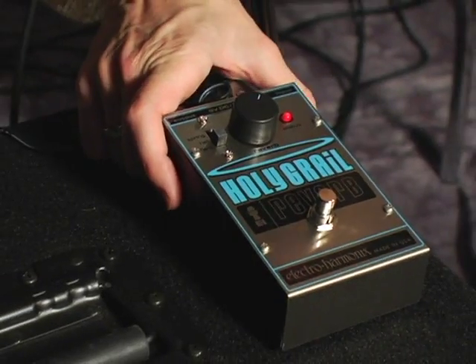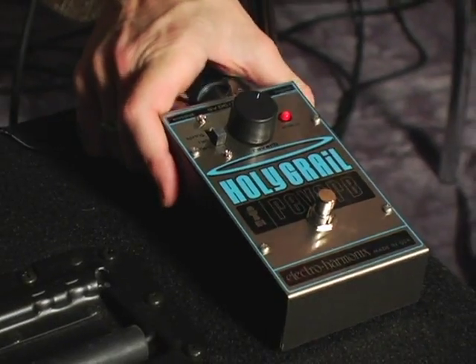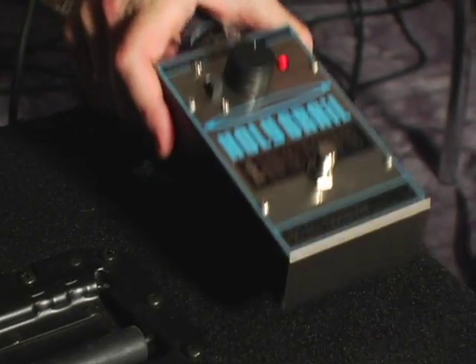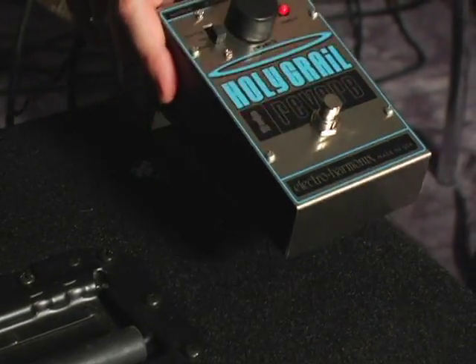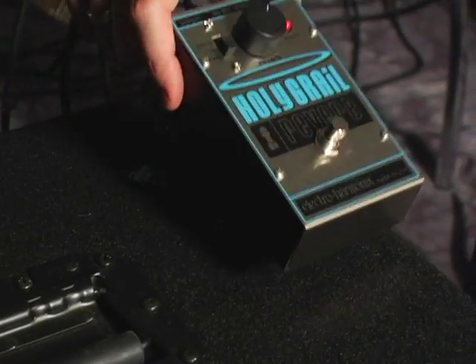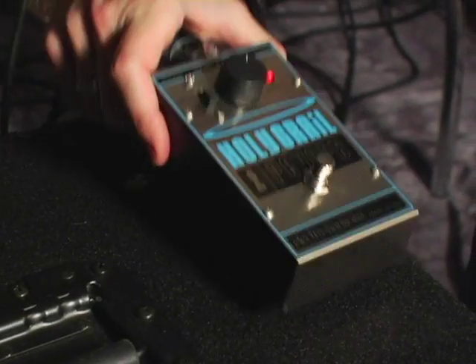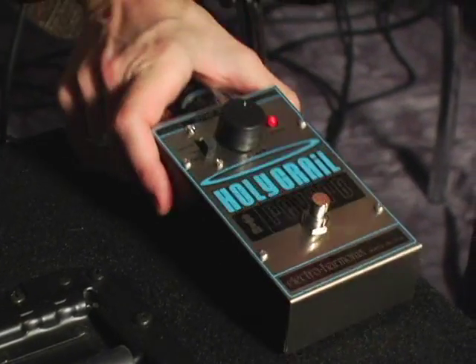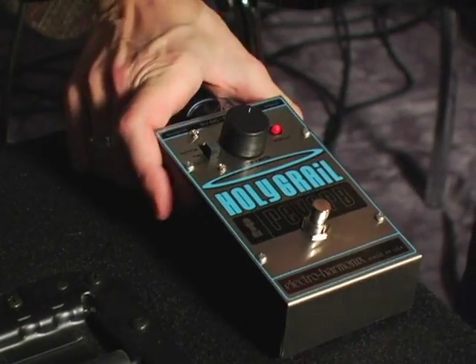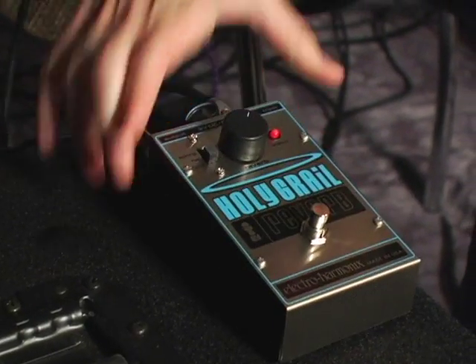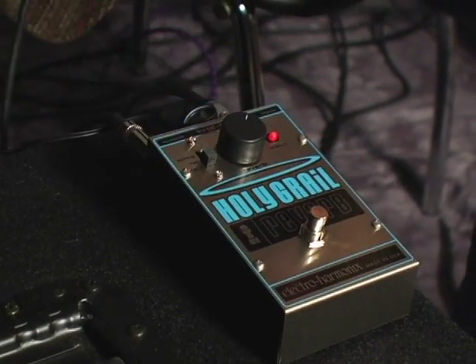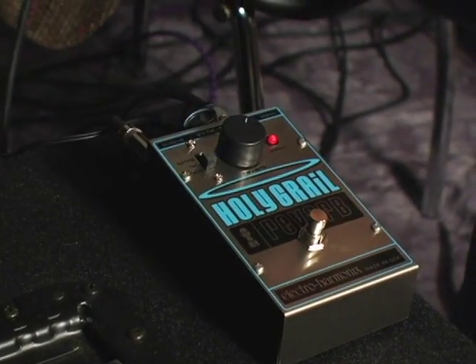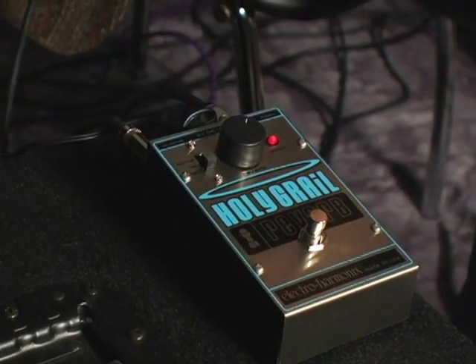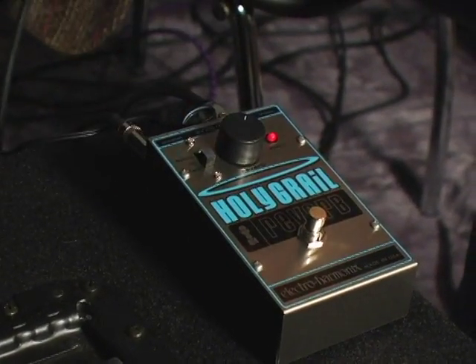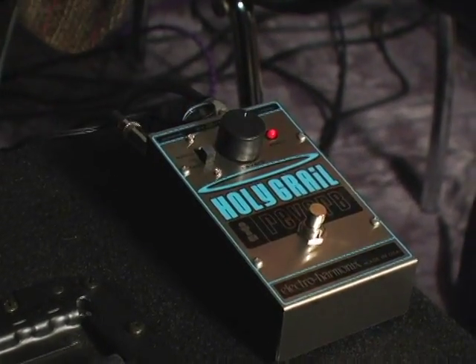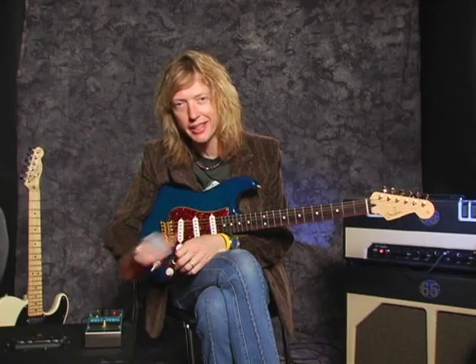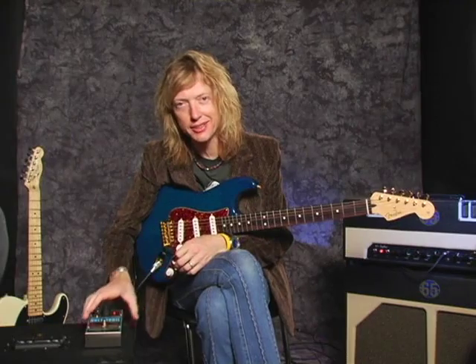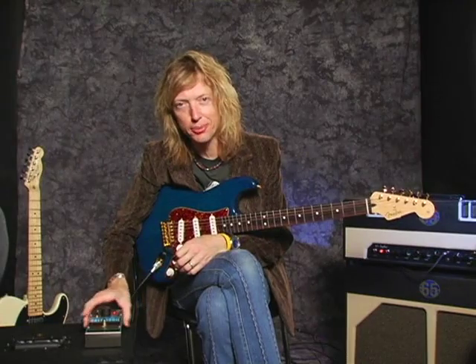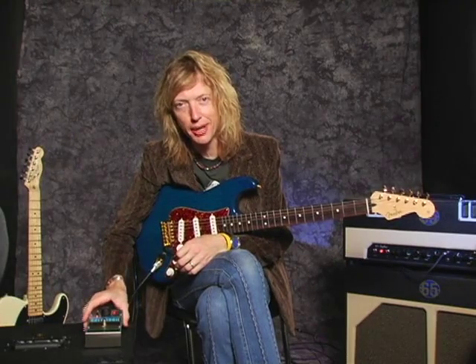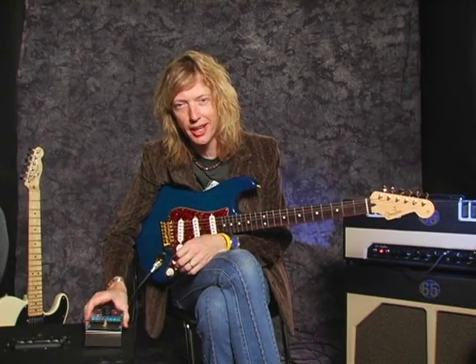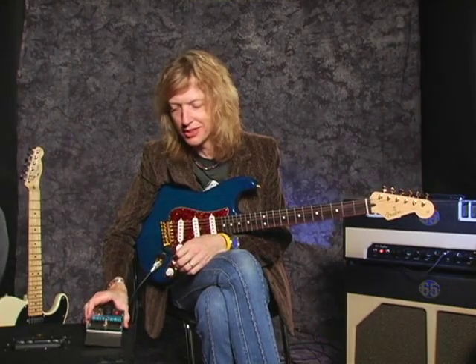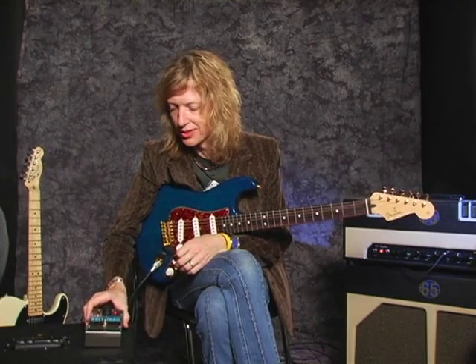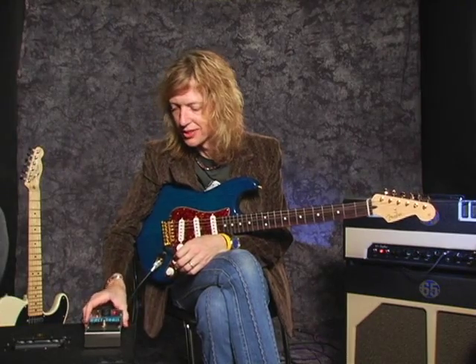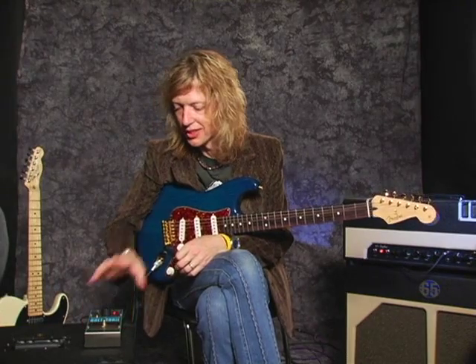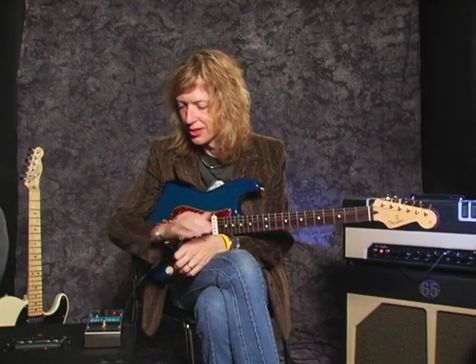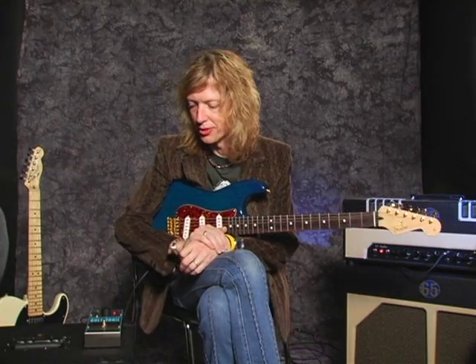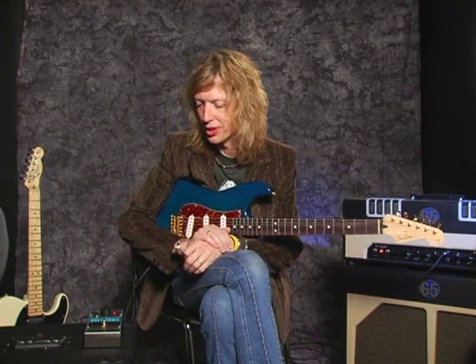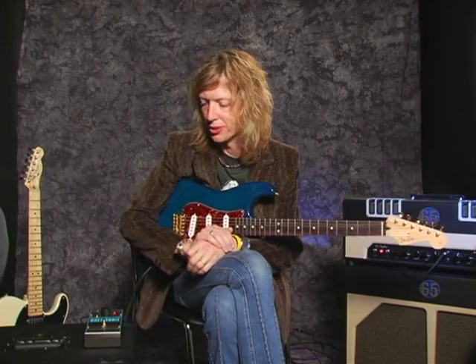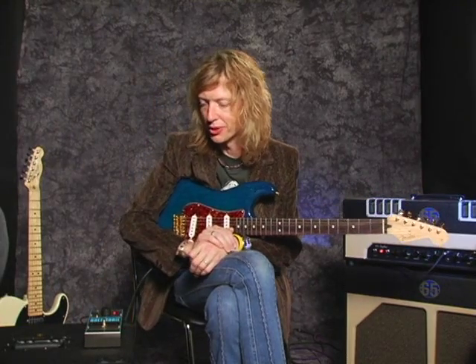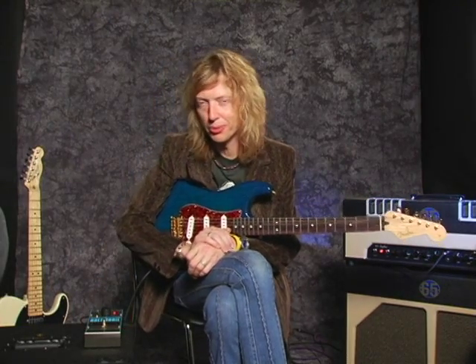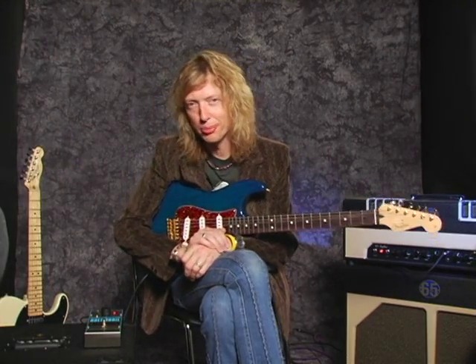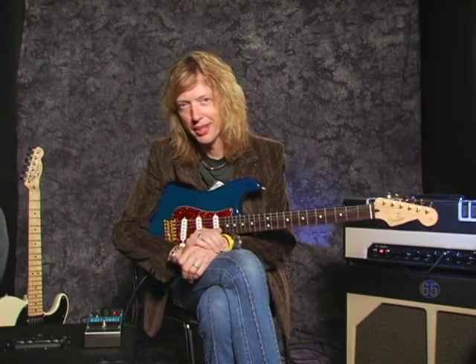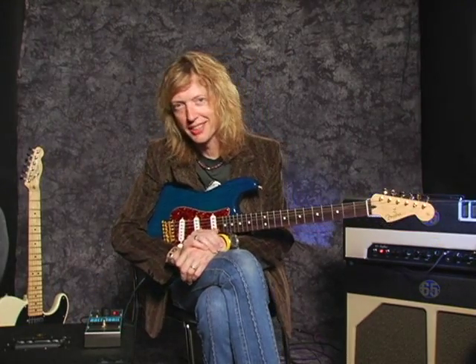So nowhere else will you find a reverb tank in a little box for such a reasonable price.